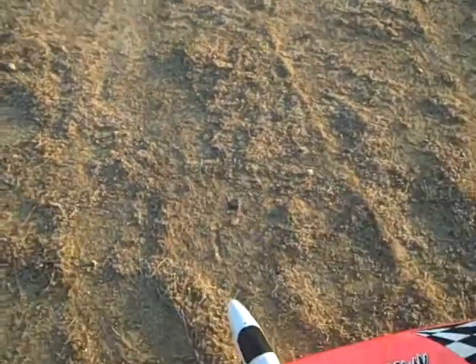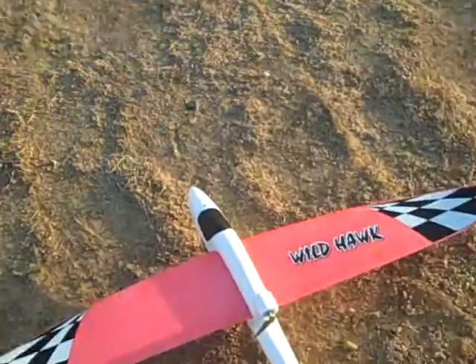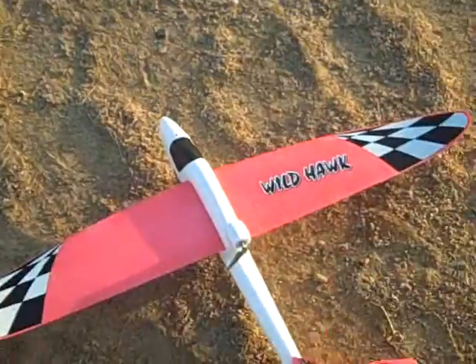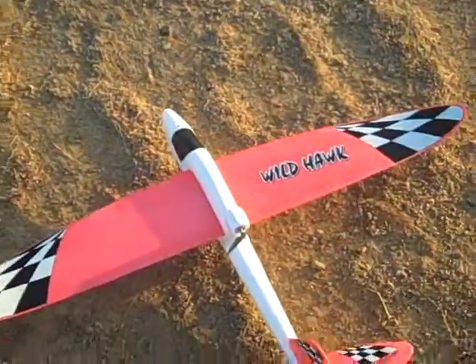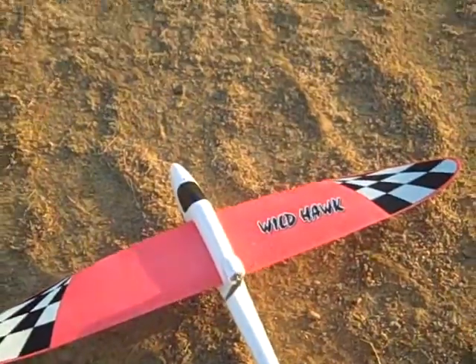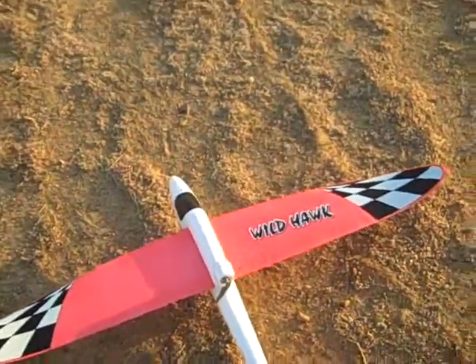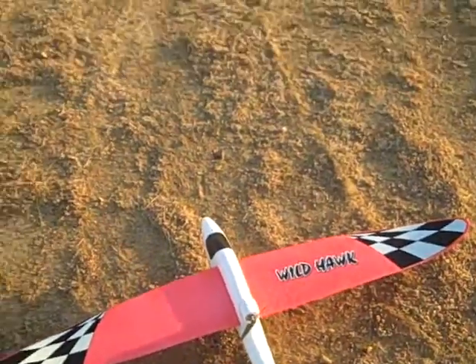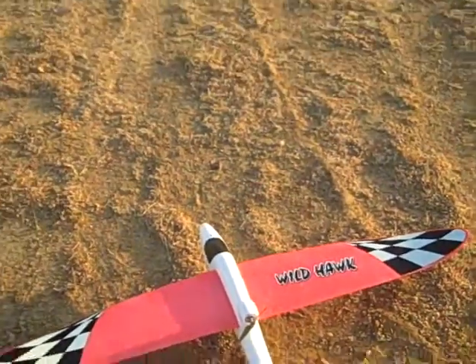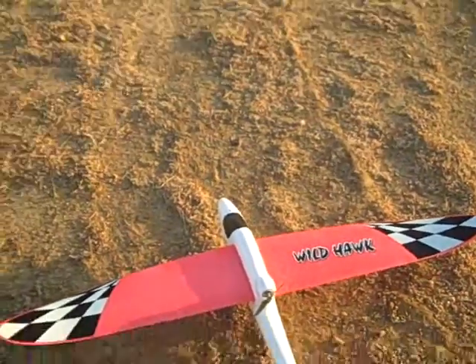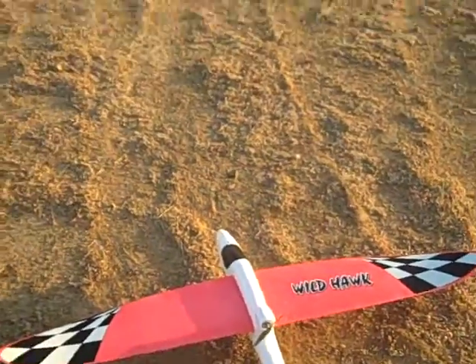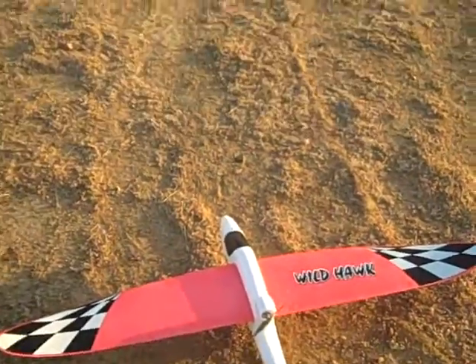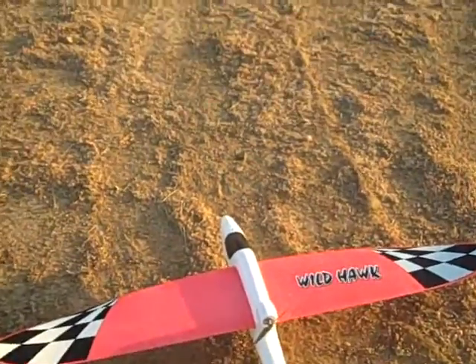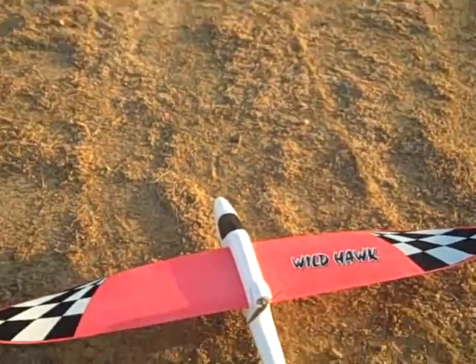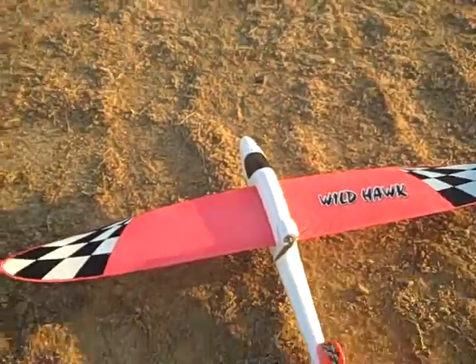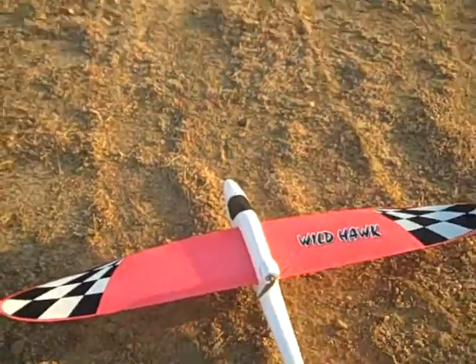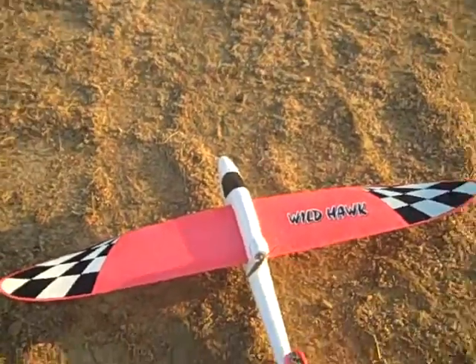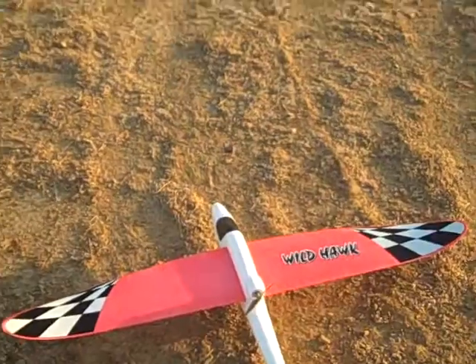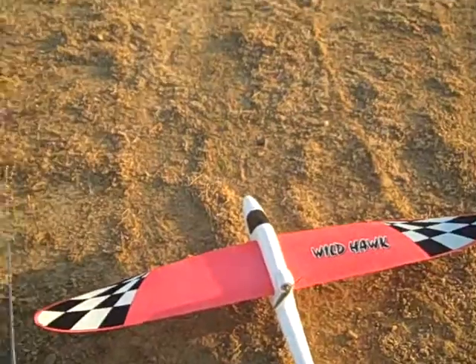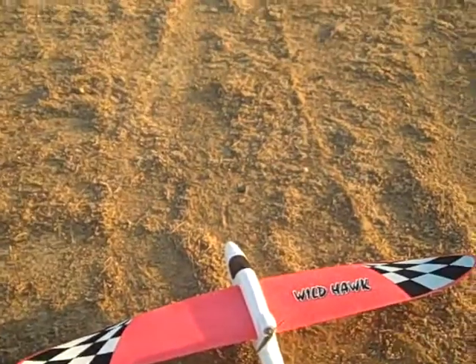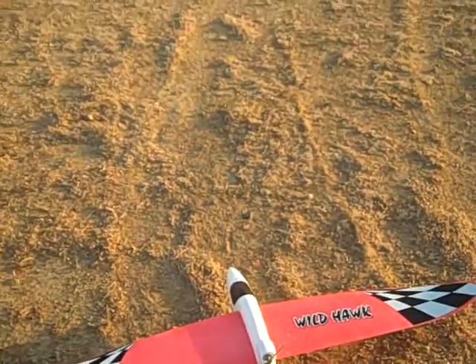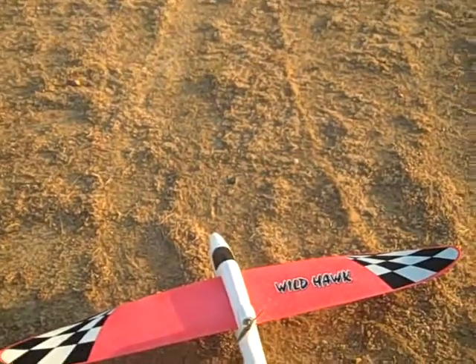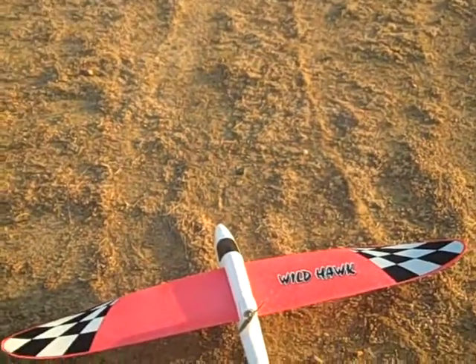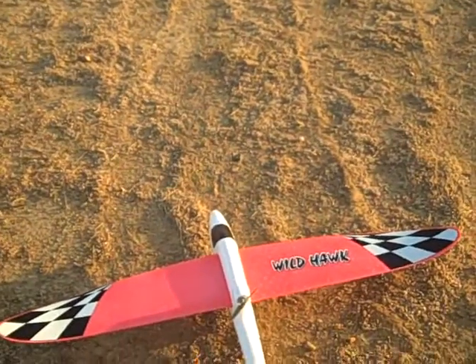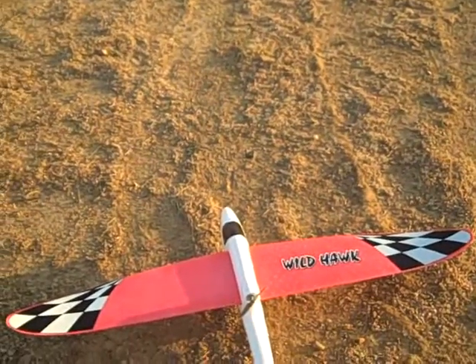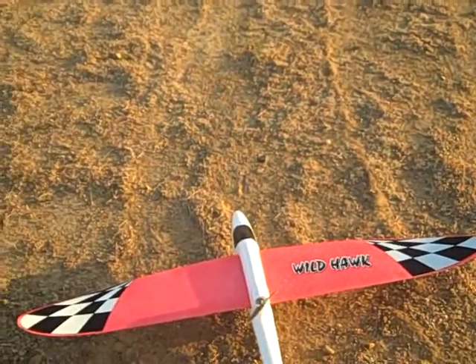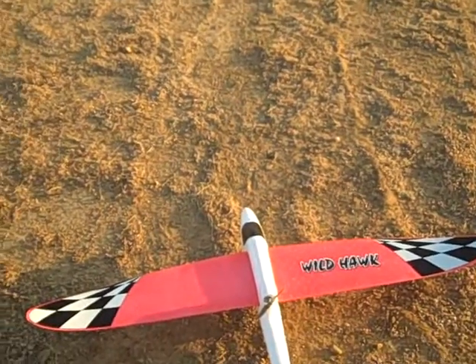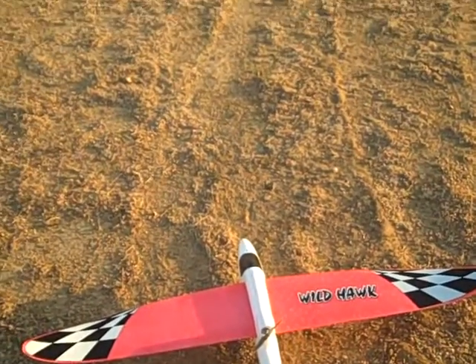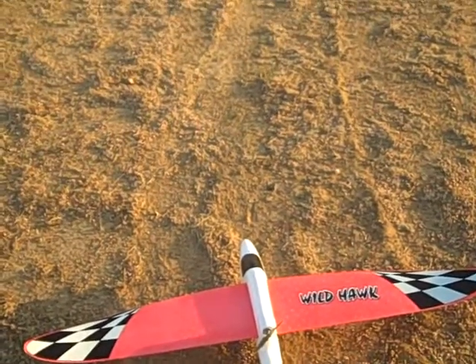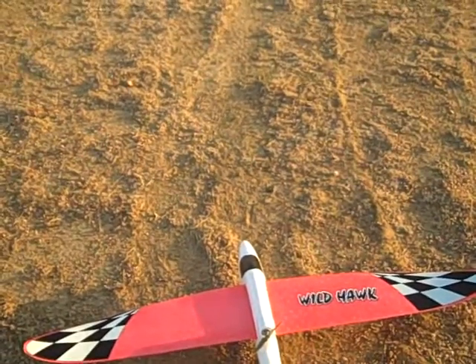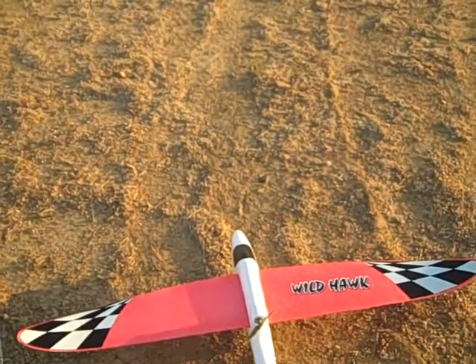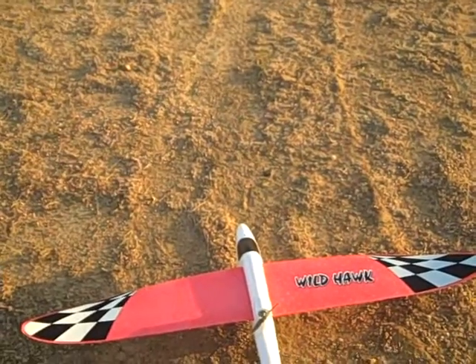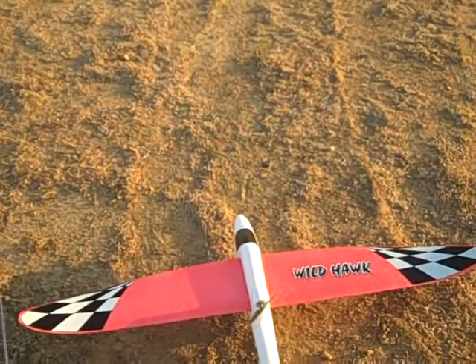Okay, here we are. This is wild hog number two. I had to steal the prop off the other one in order to get this going. Oh, in the gyro.